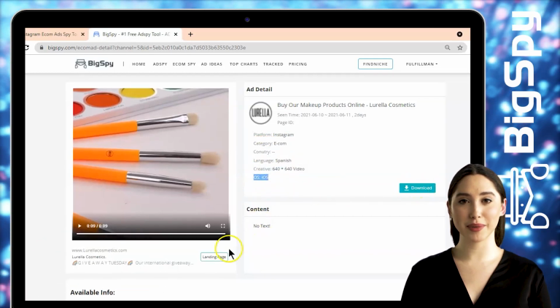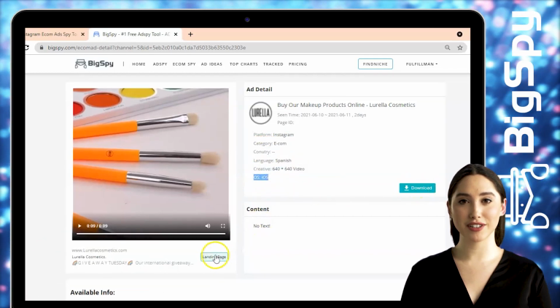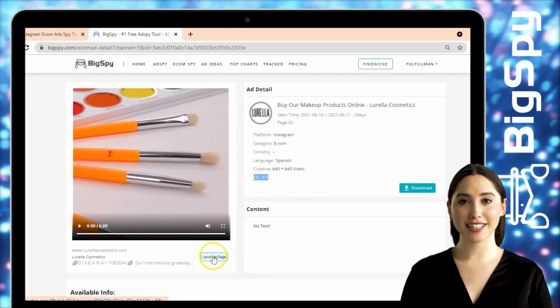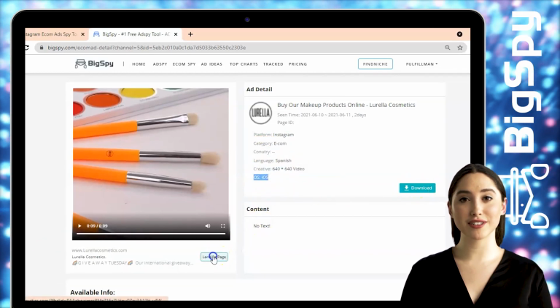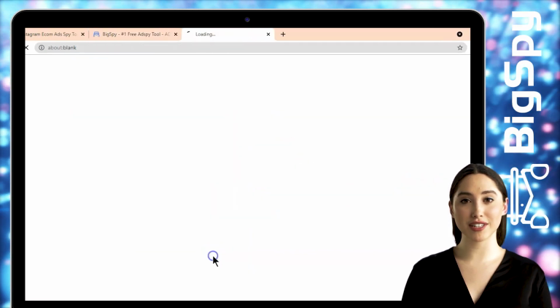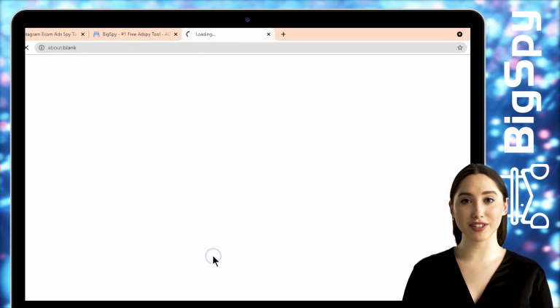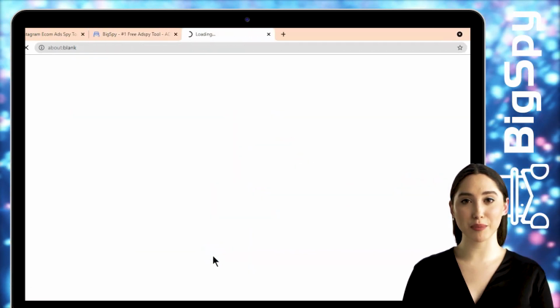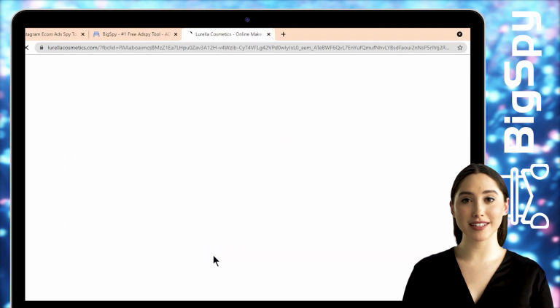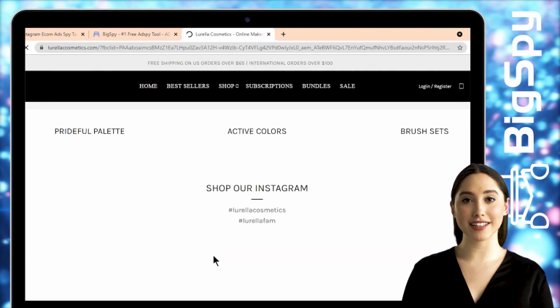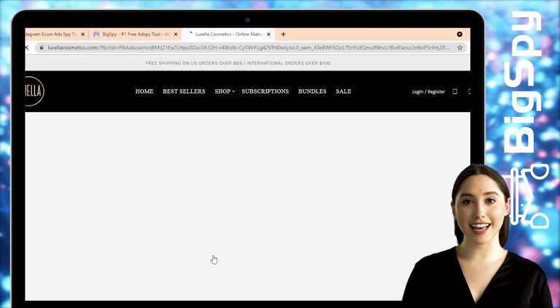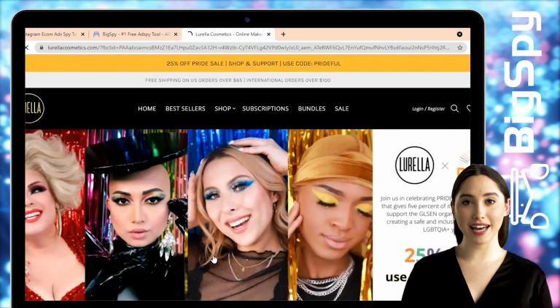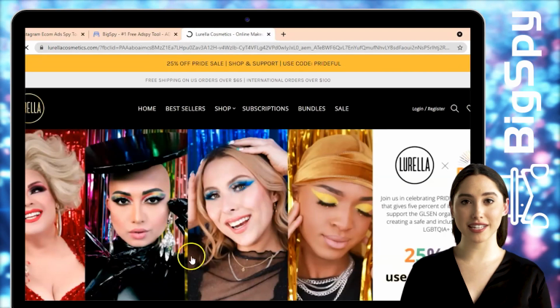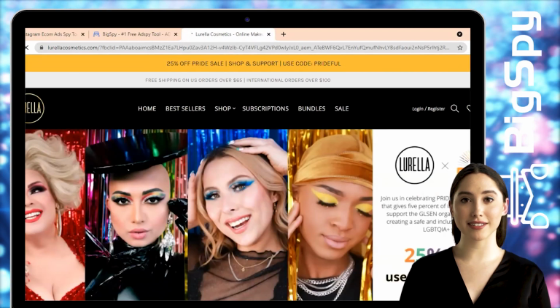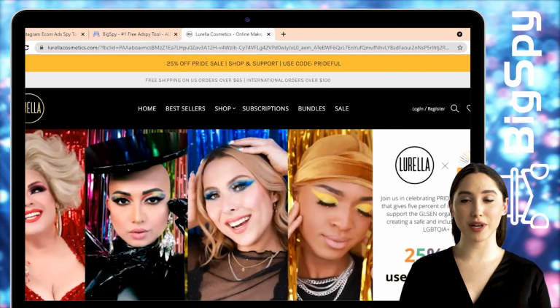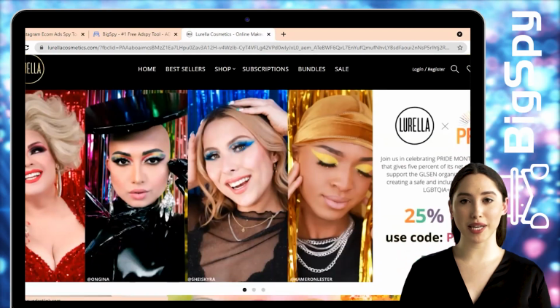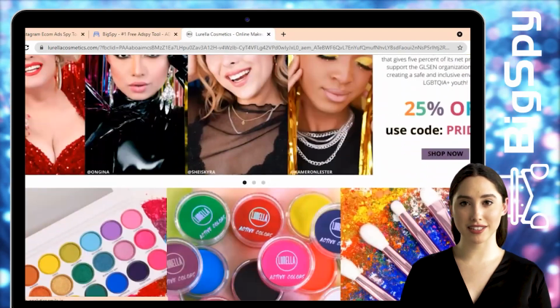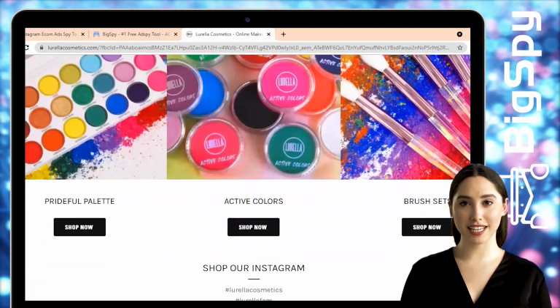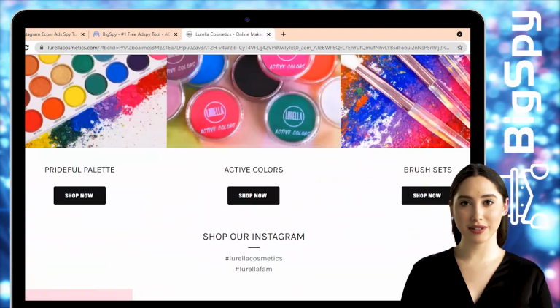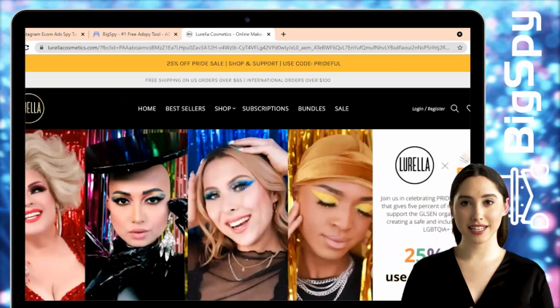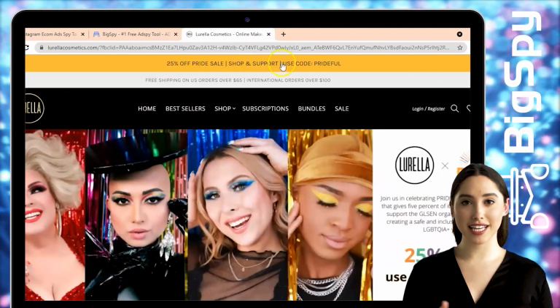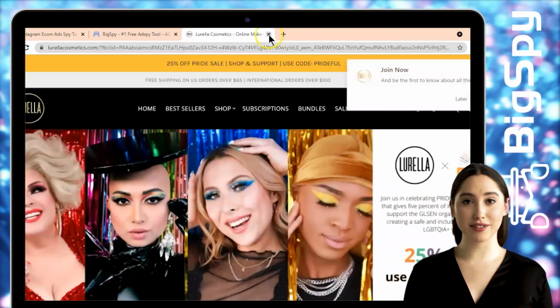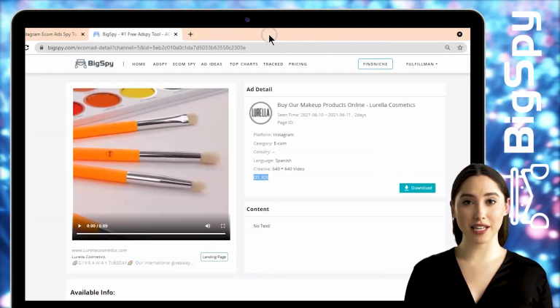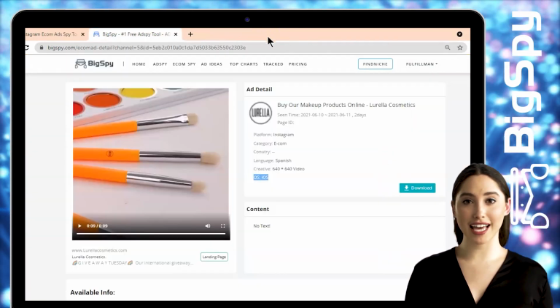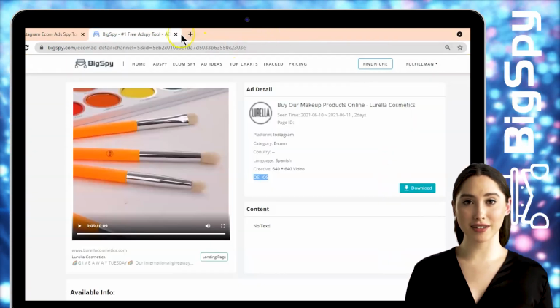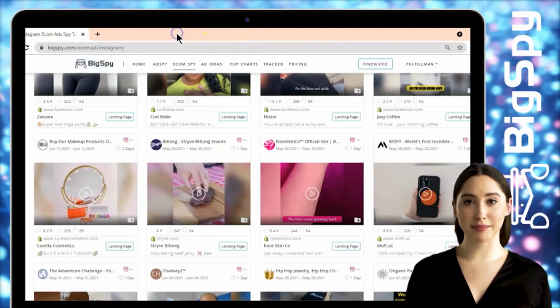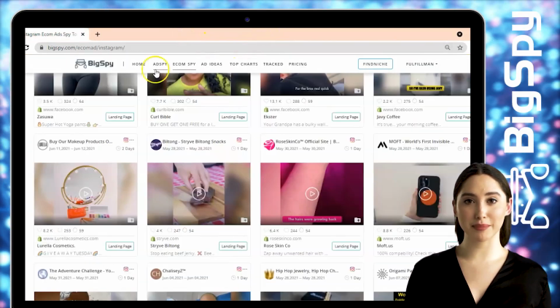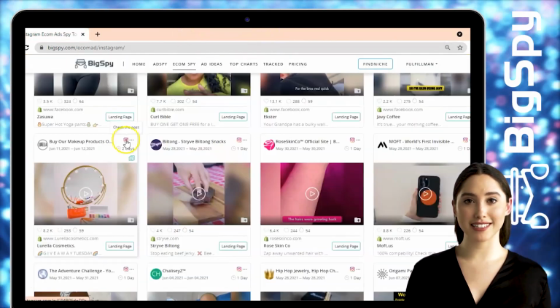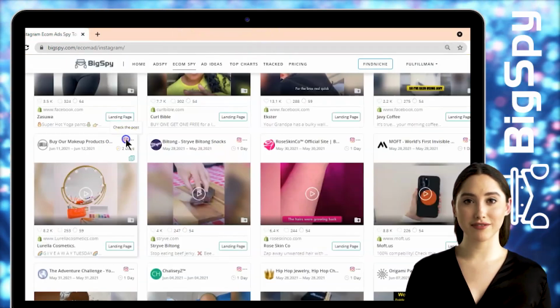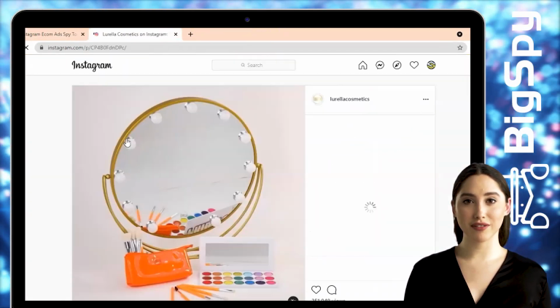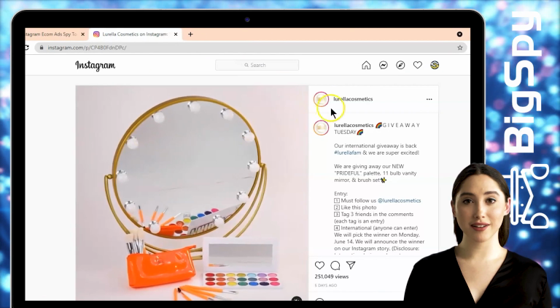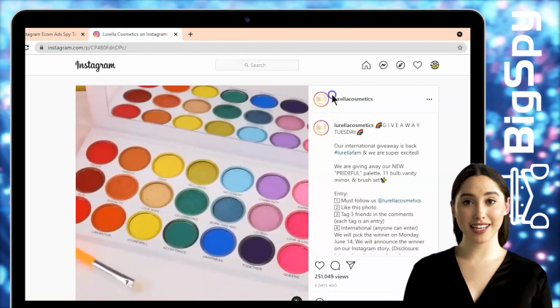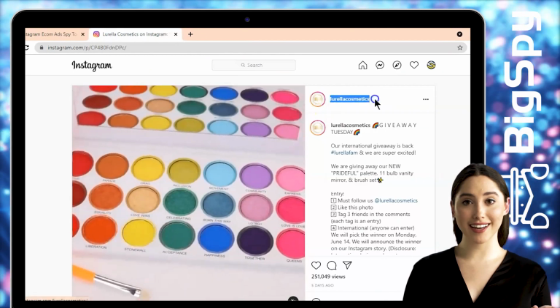Click the Landing Page to see the store's official website. For the Instagram page, you can click the Instagram icon to be able to see the full video of the ad.